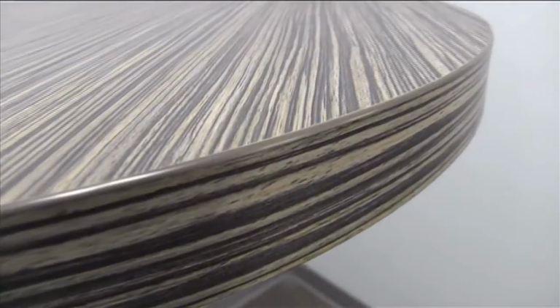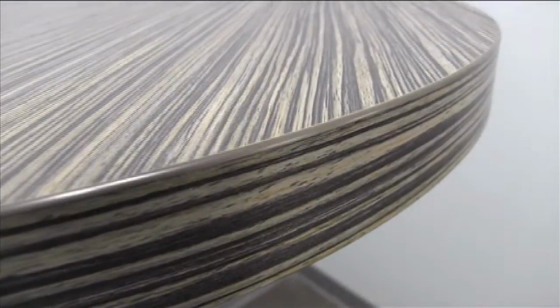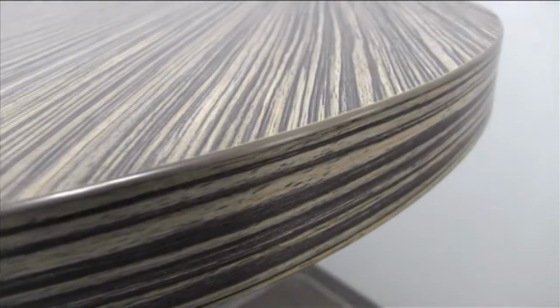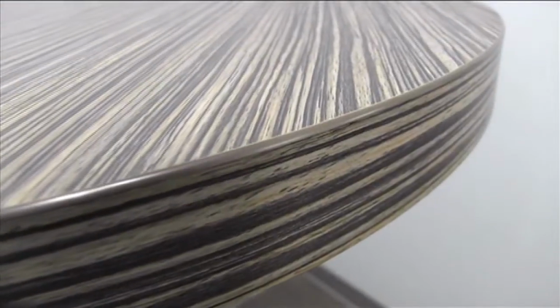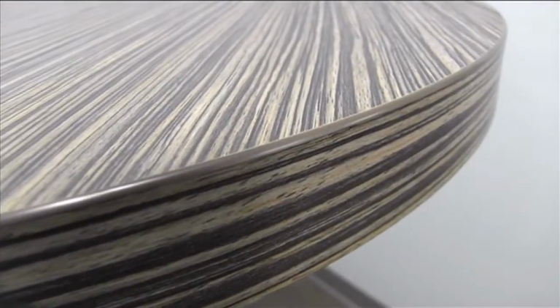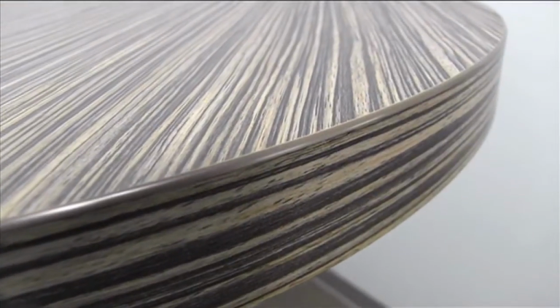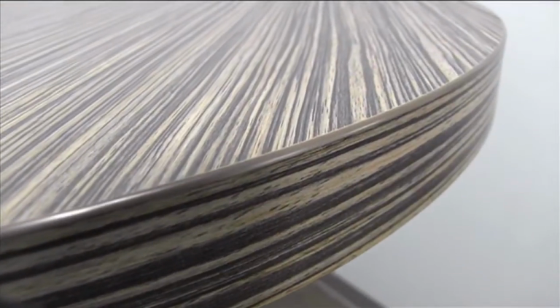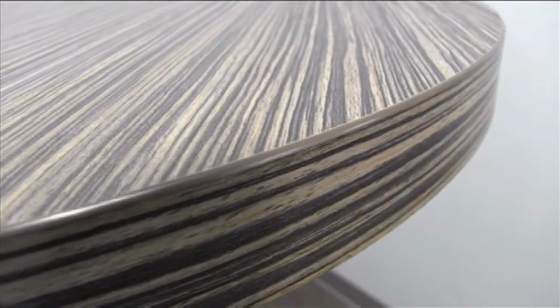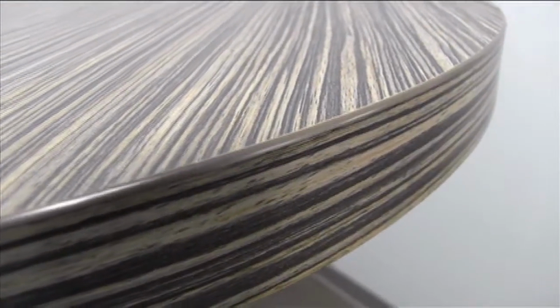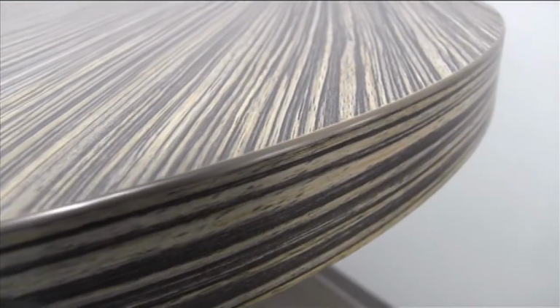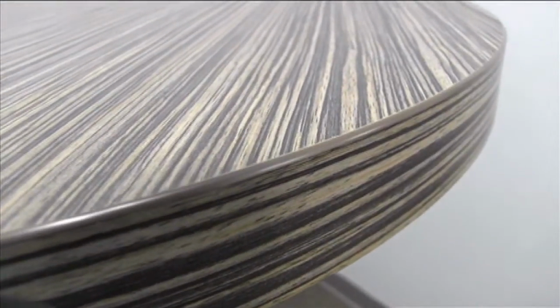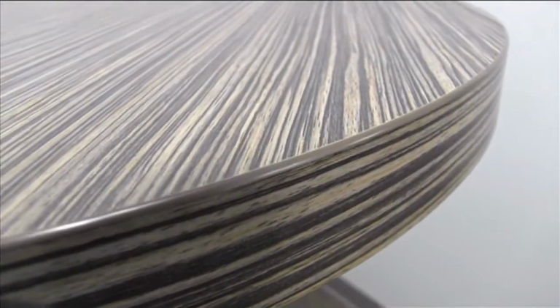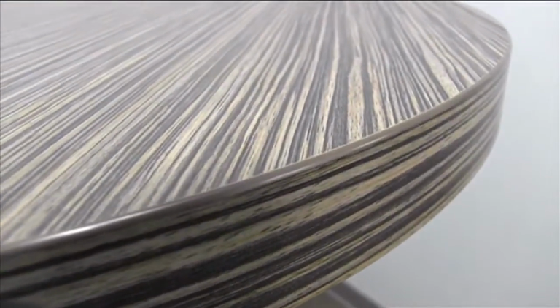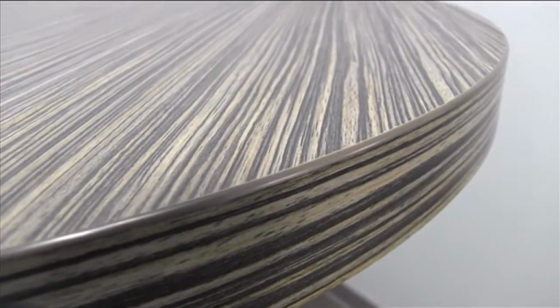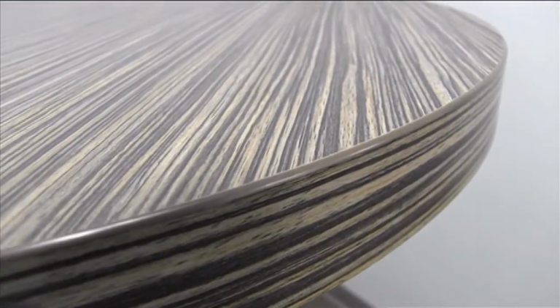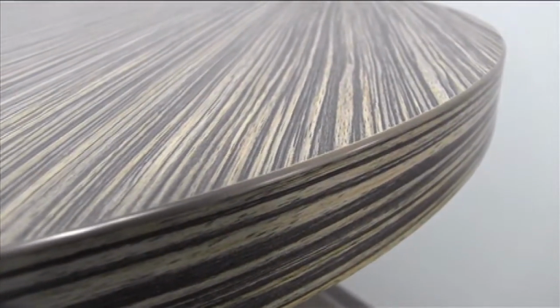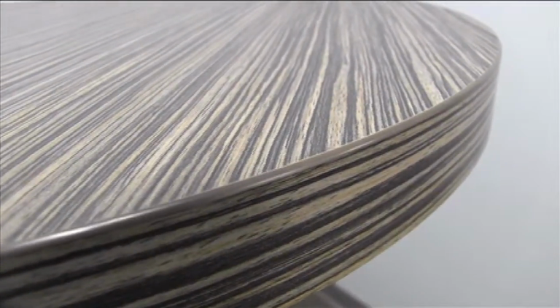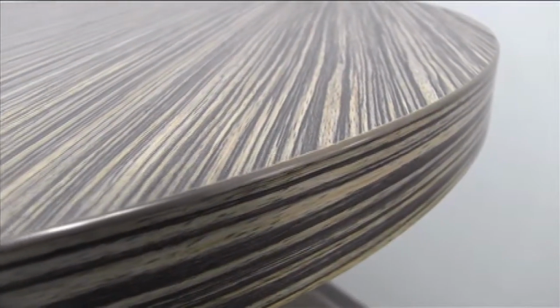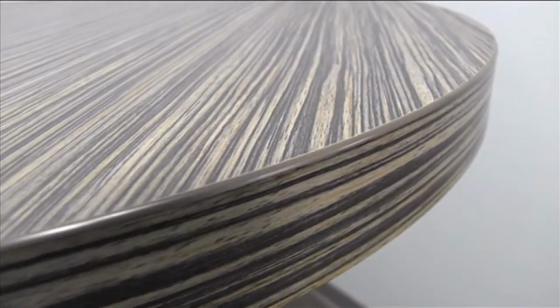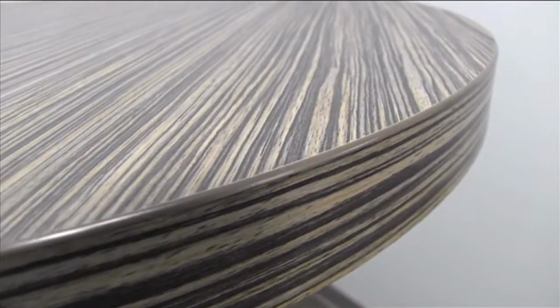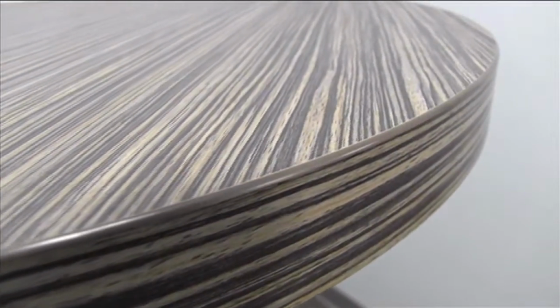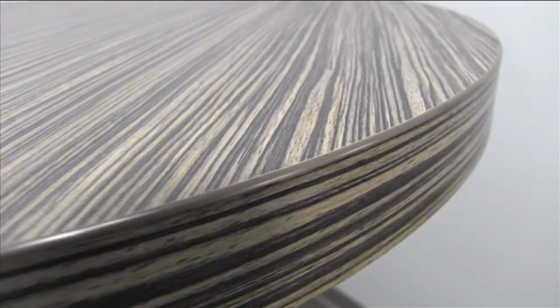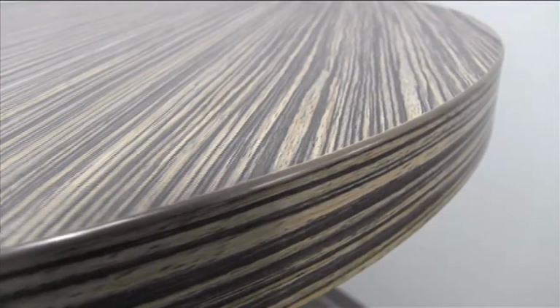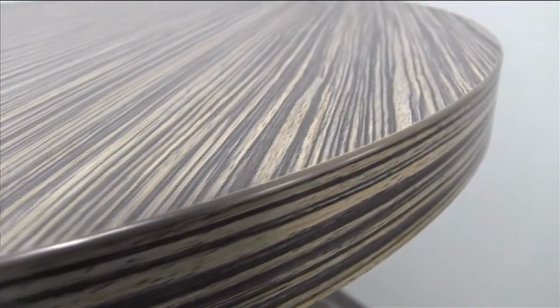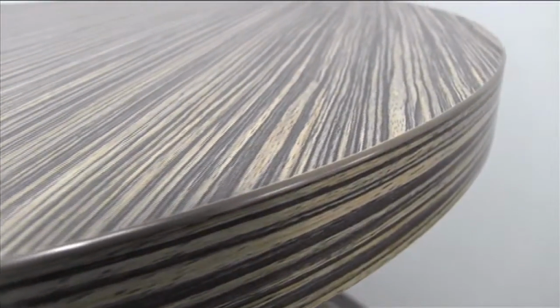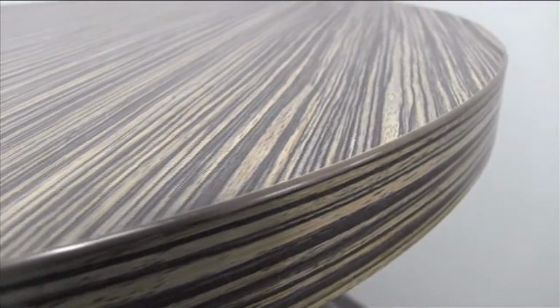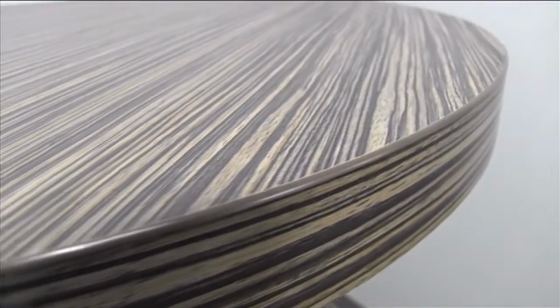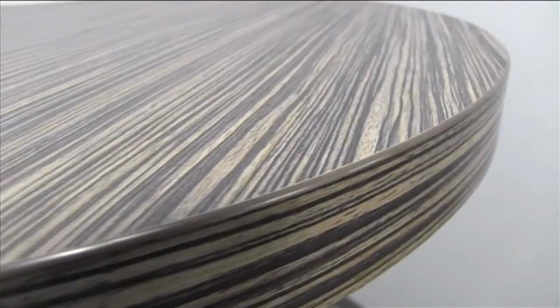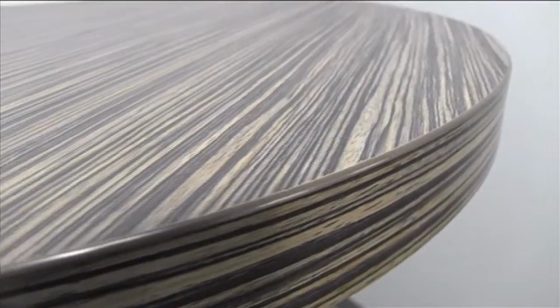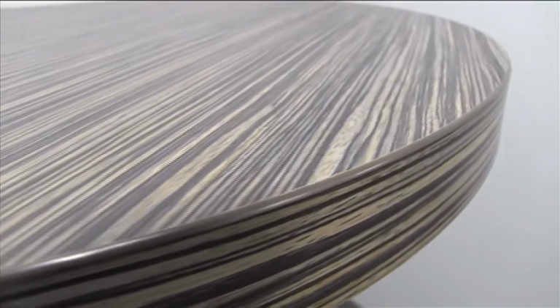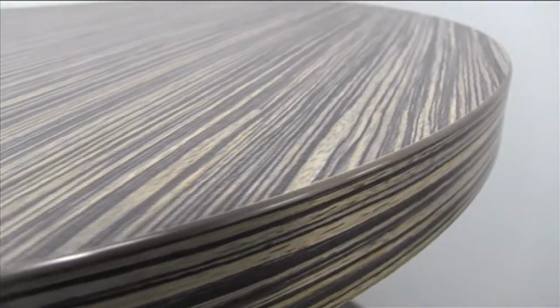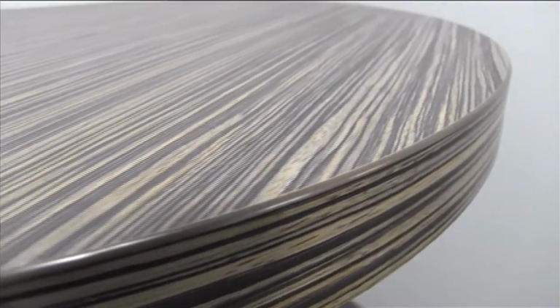Square, rectangular, and round sizes come in four colors to complement your outdoor dining area.